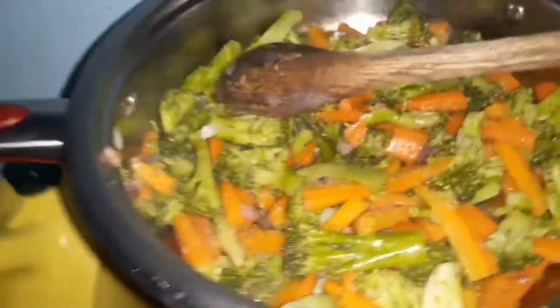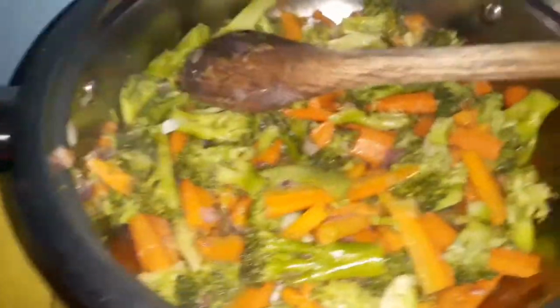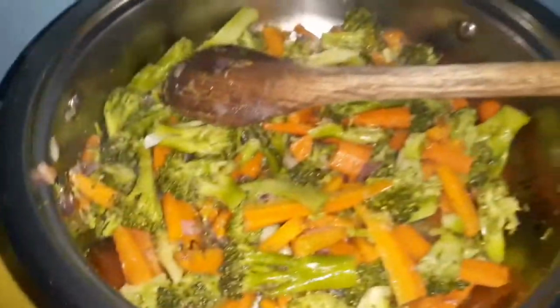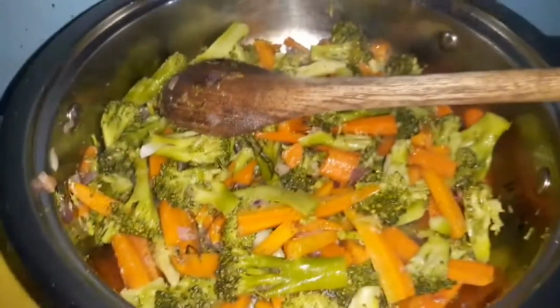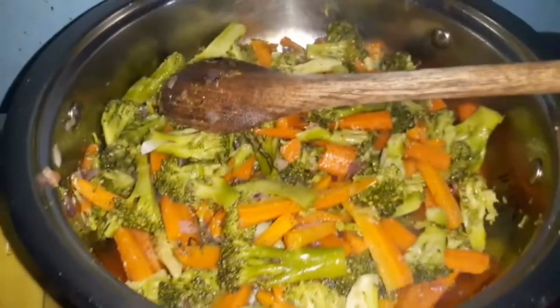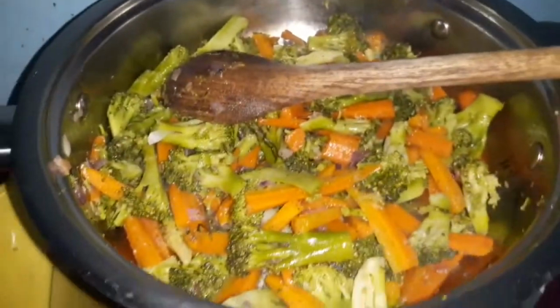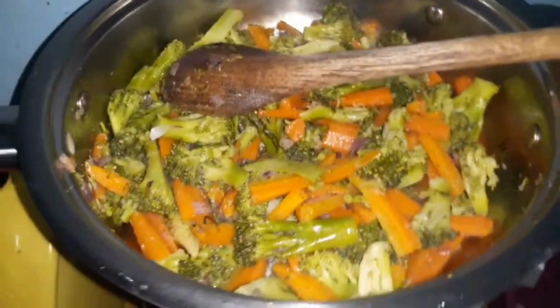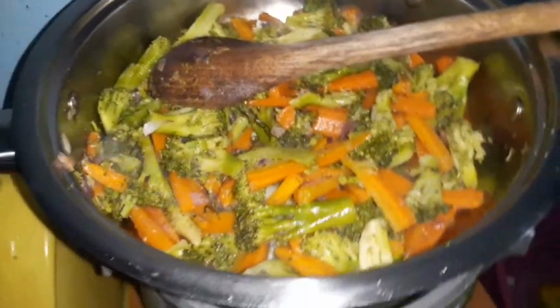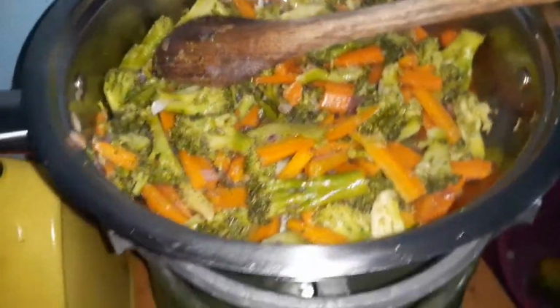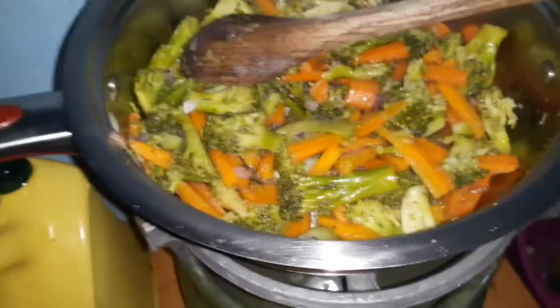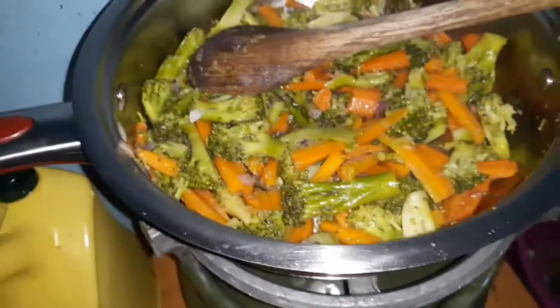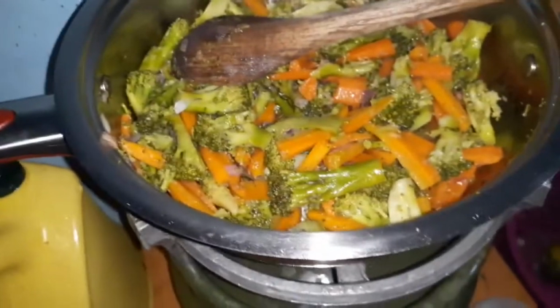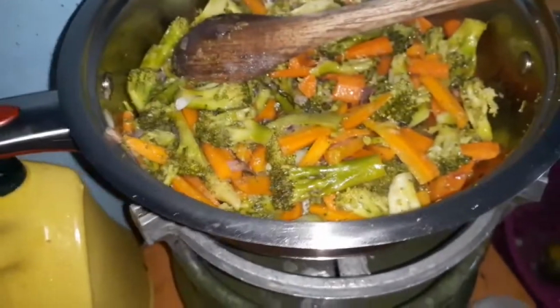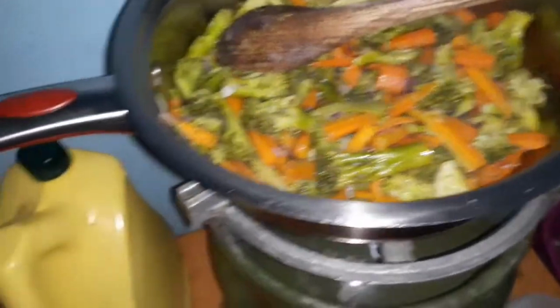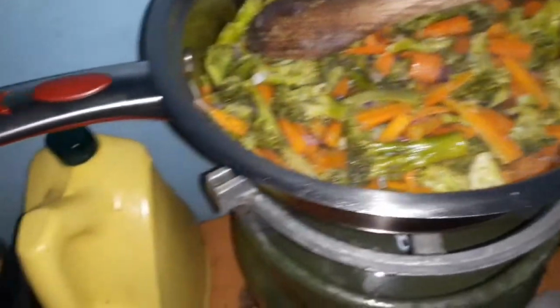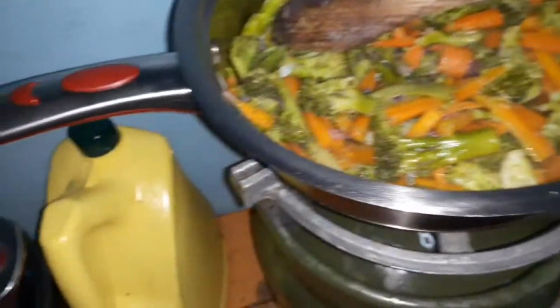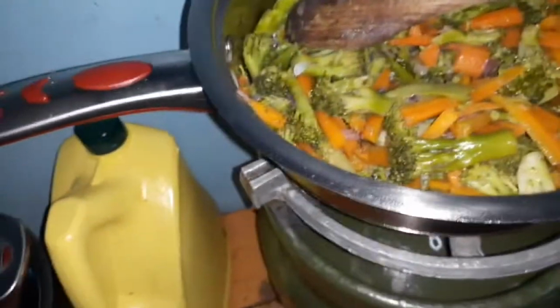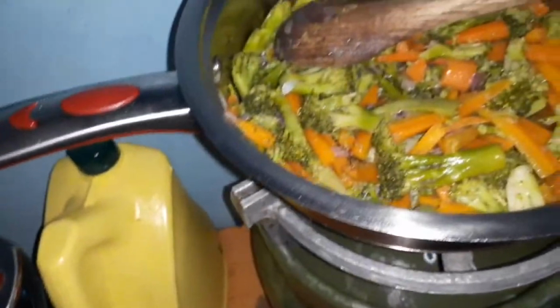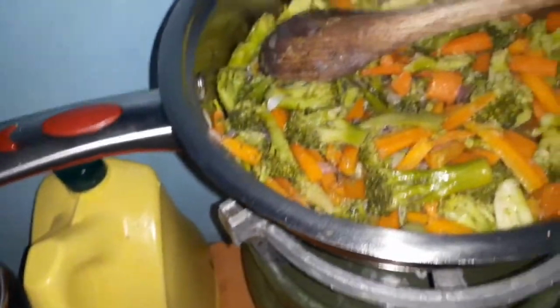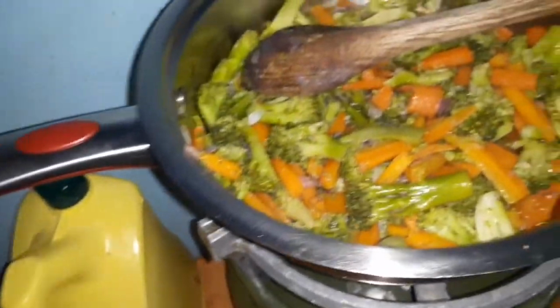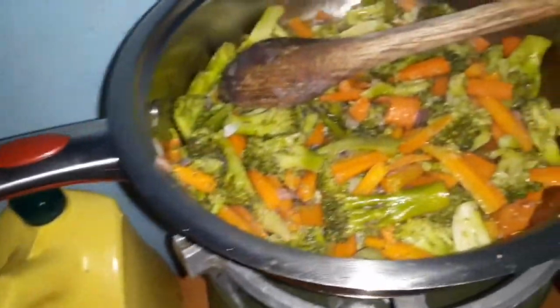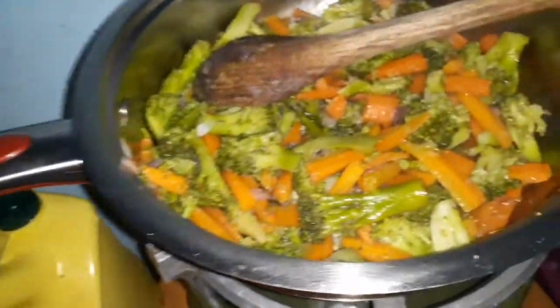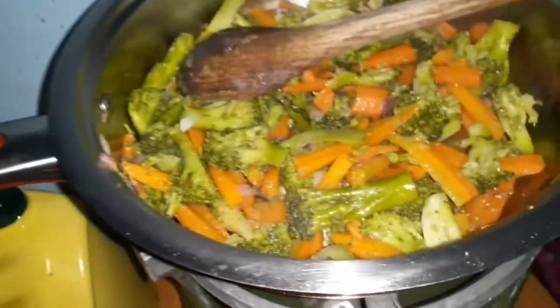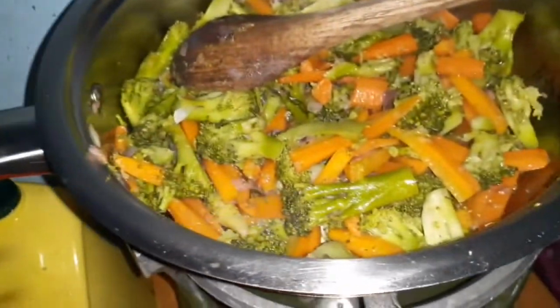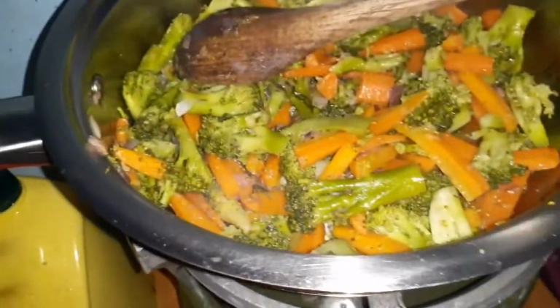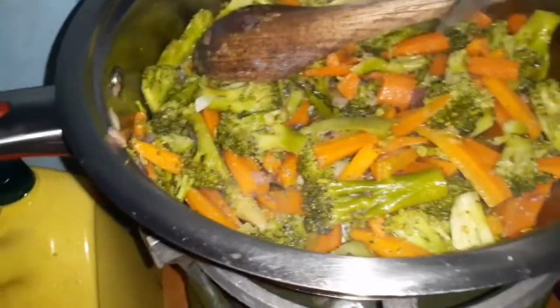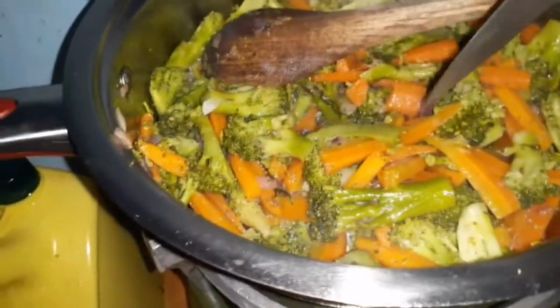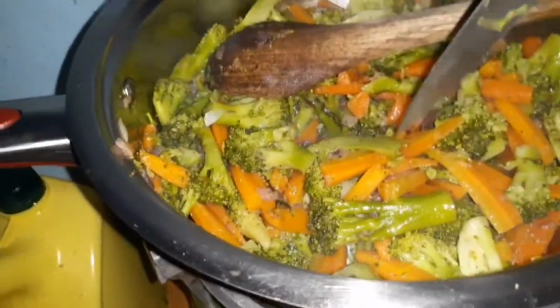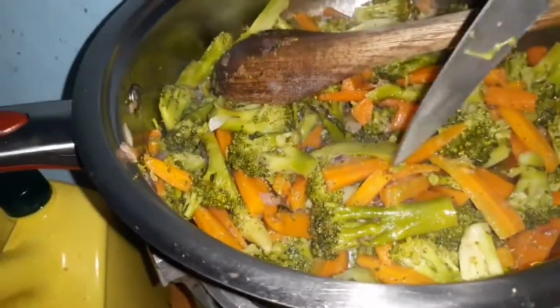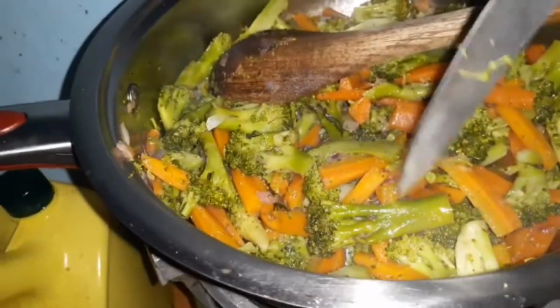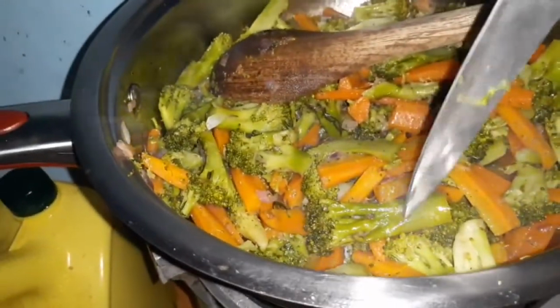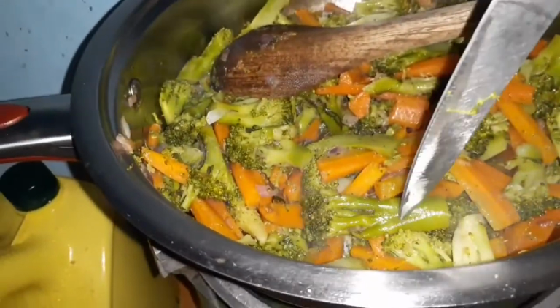Oh my god, you guys, I can't wait to taste this — I want to eat this right now!